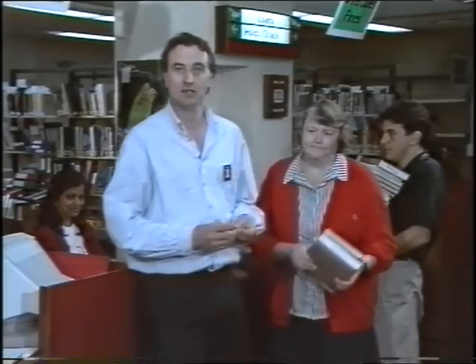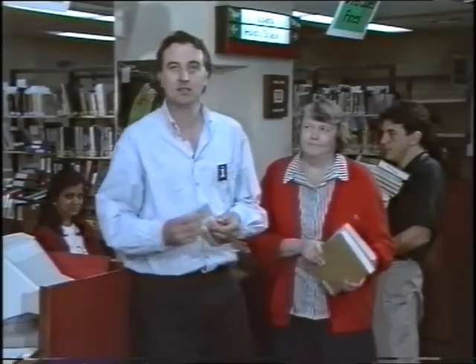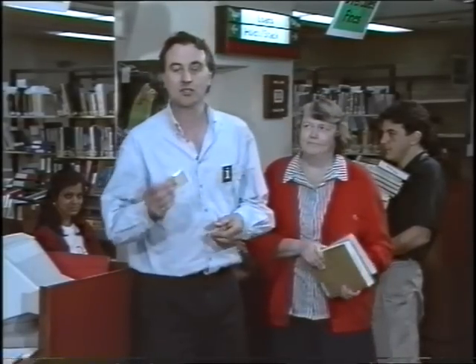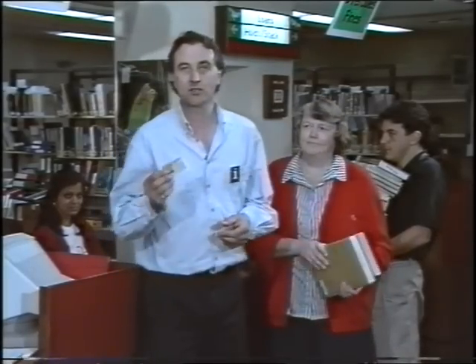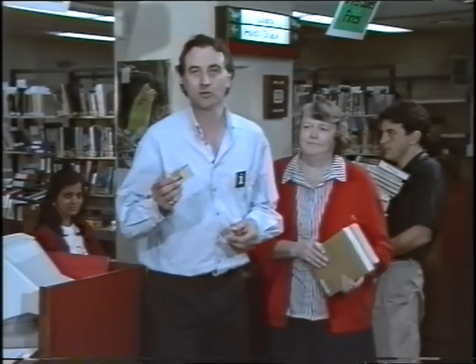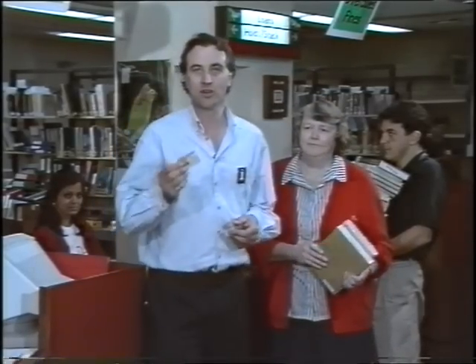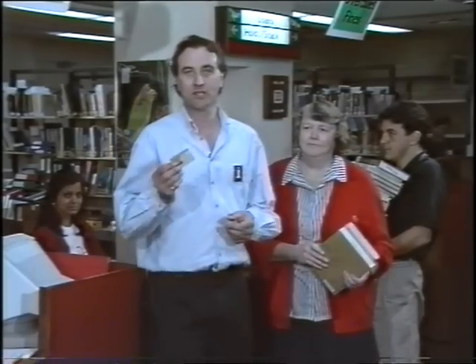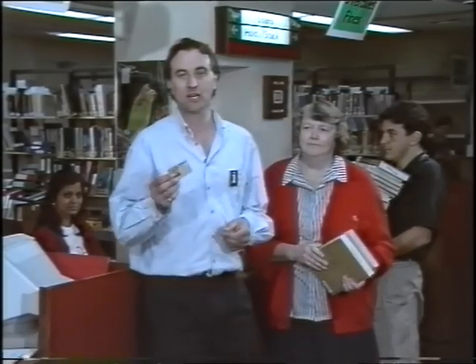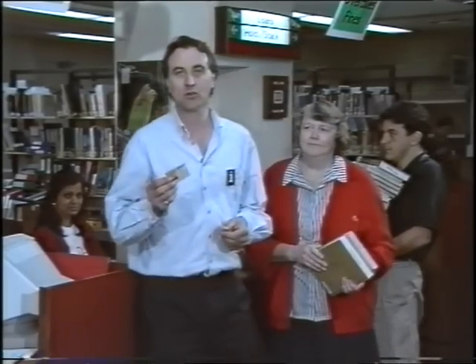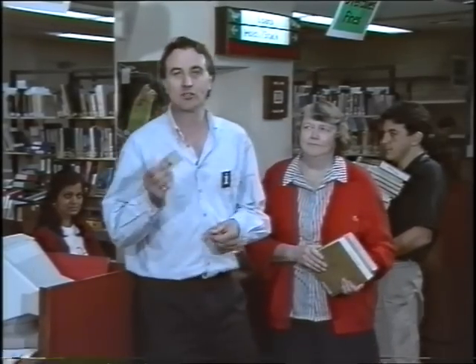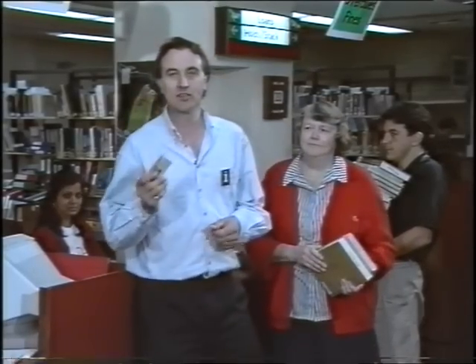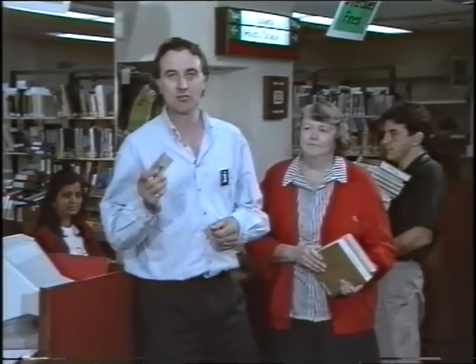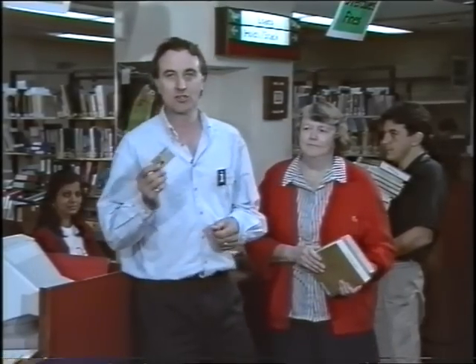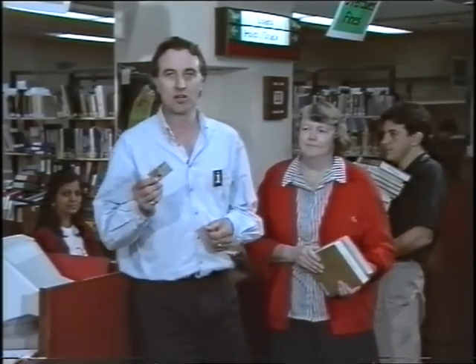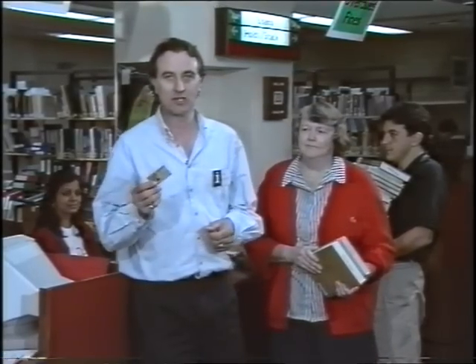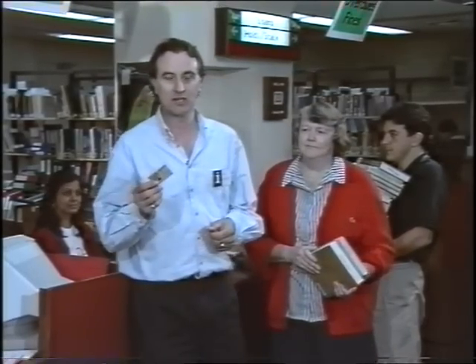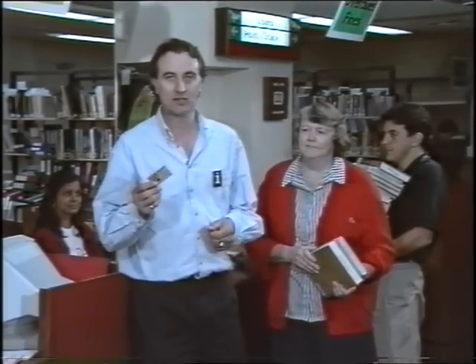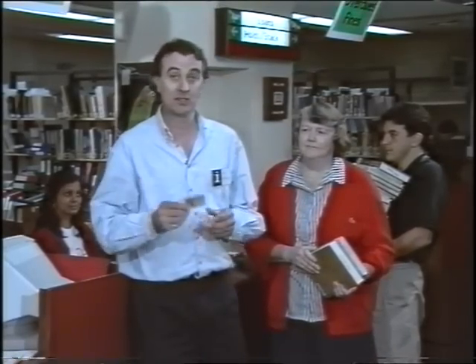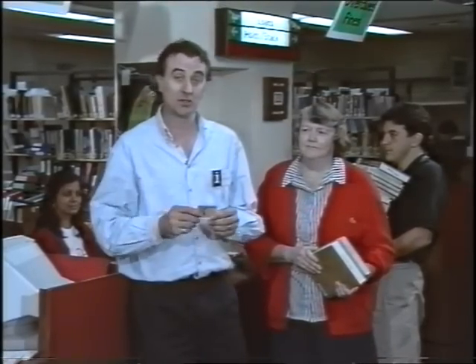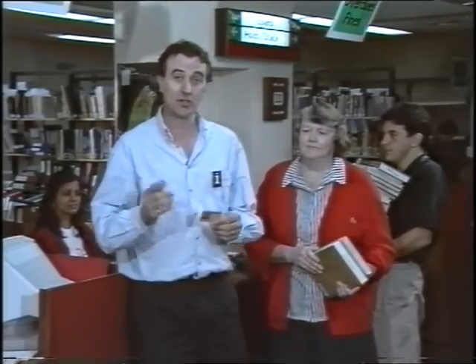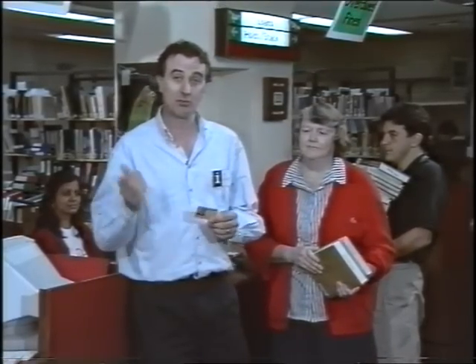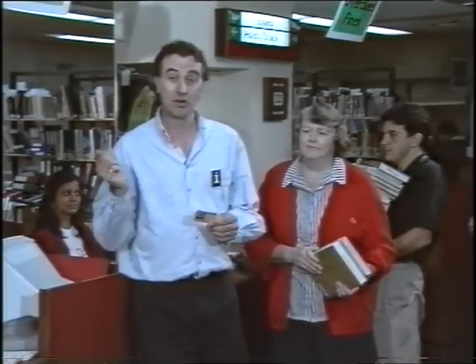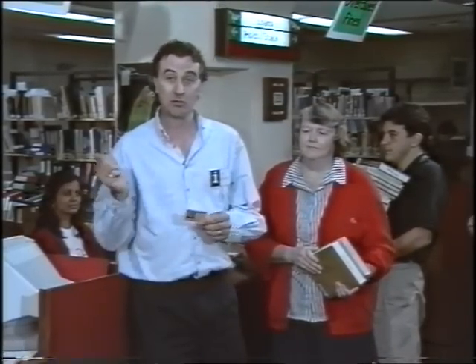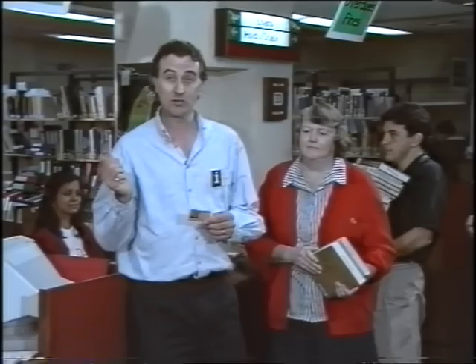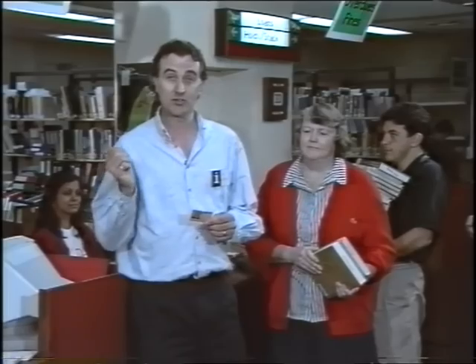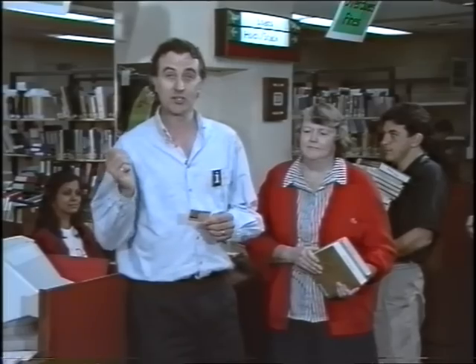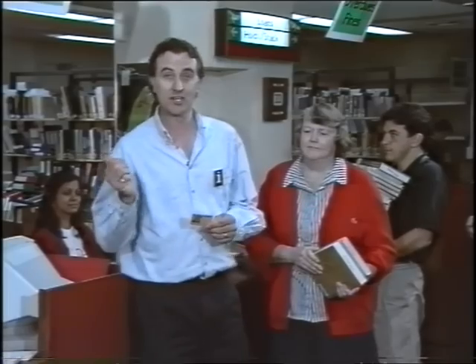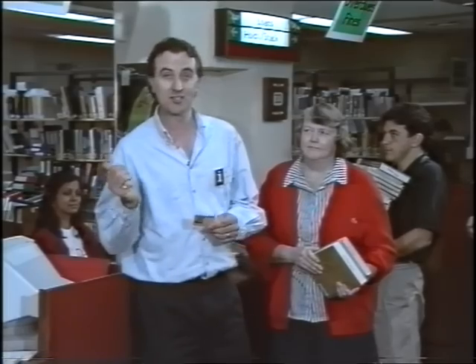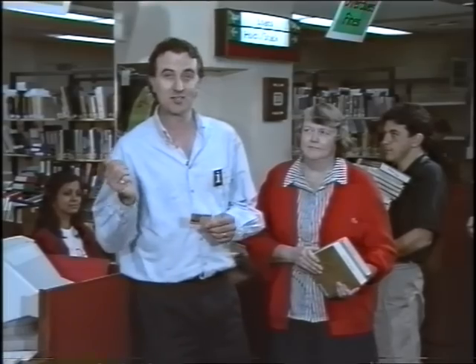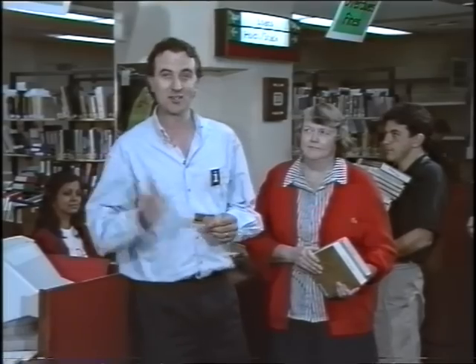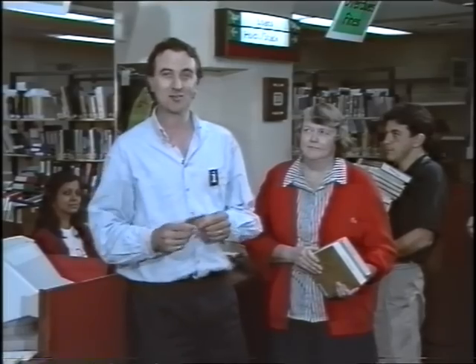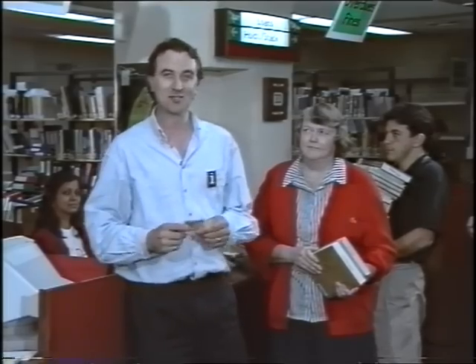Your student or ID card also doubles as your library card. You'll need it to borrow books here at the circulation desk on level two.